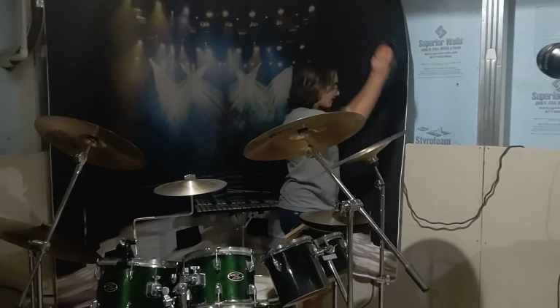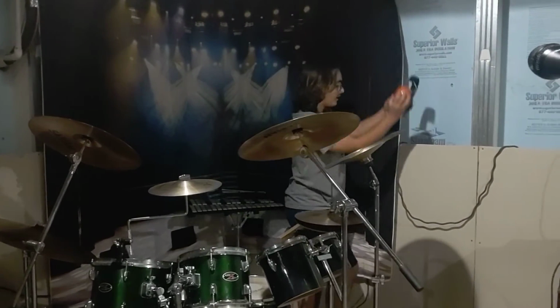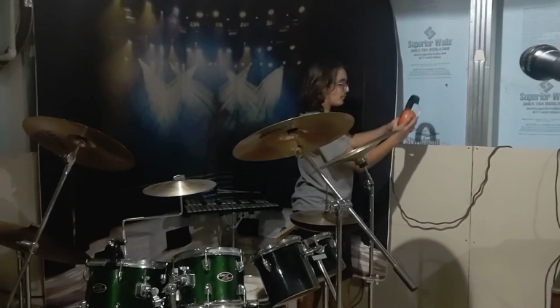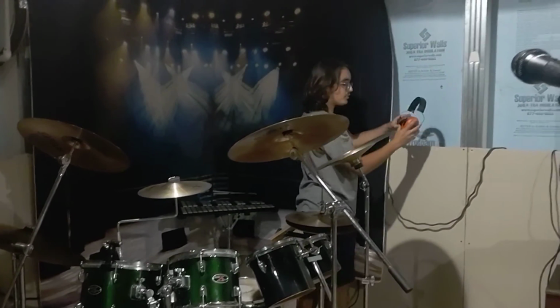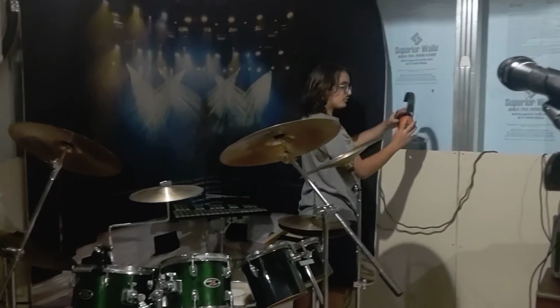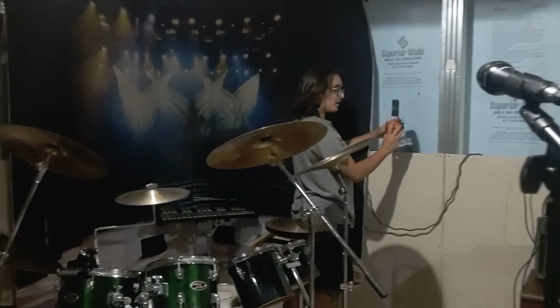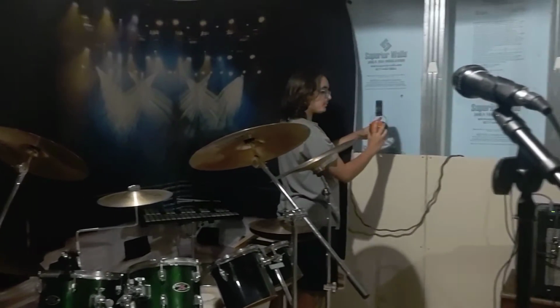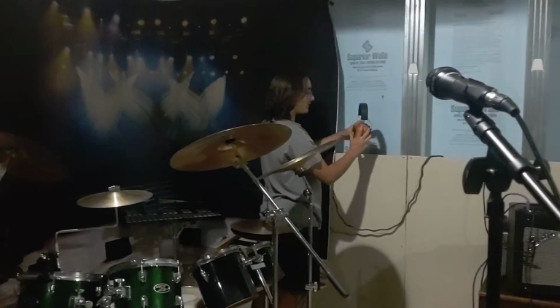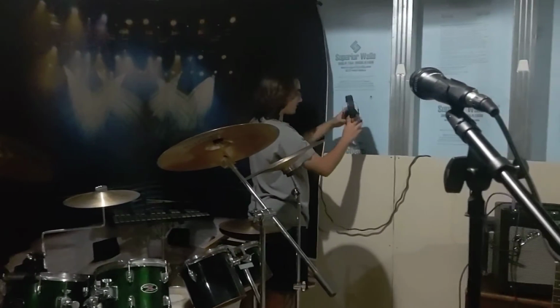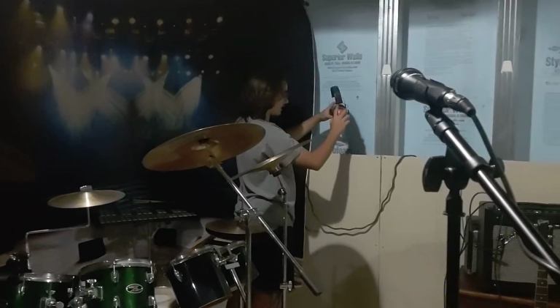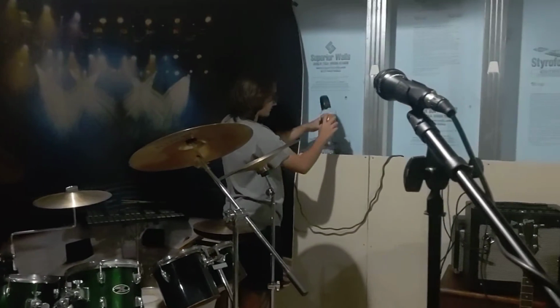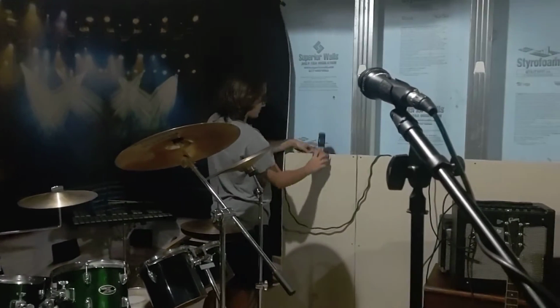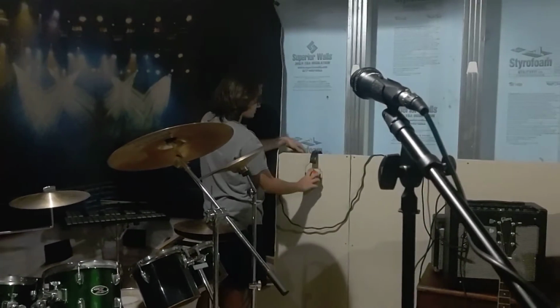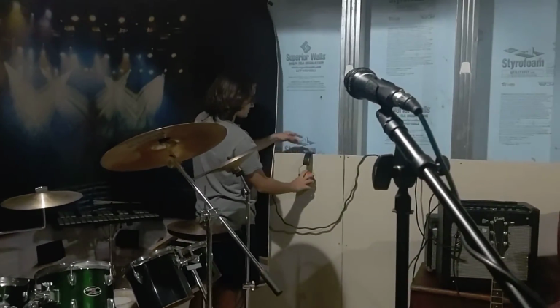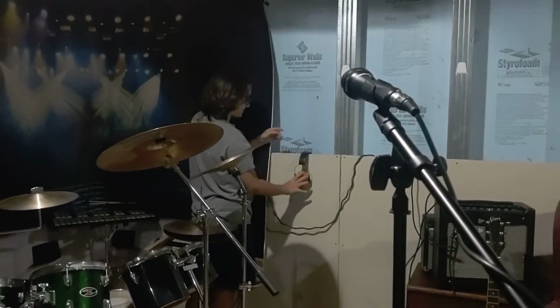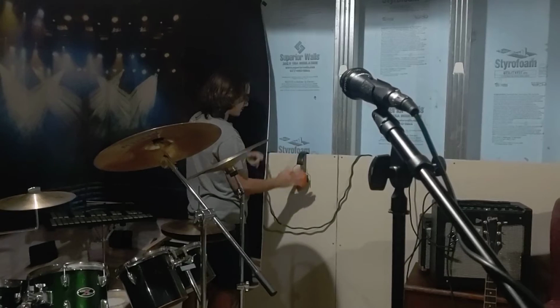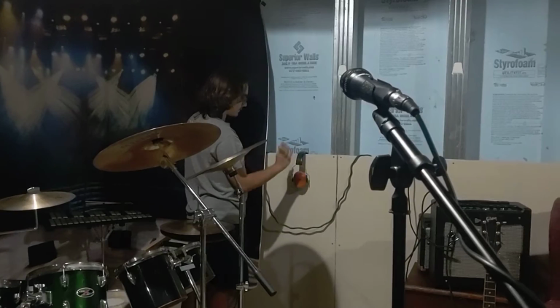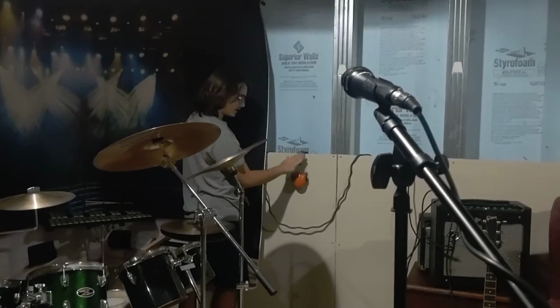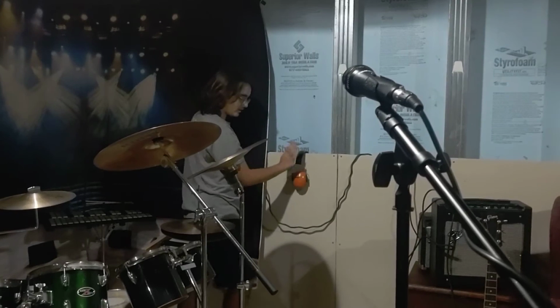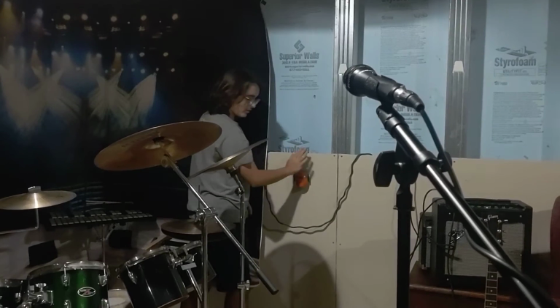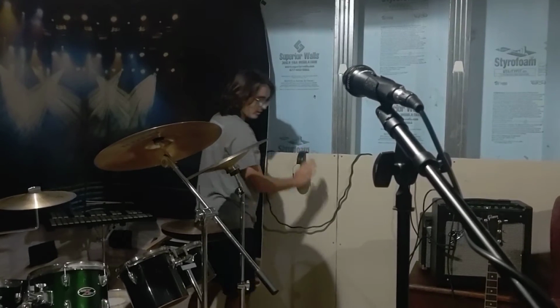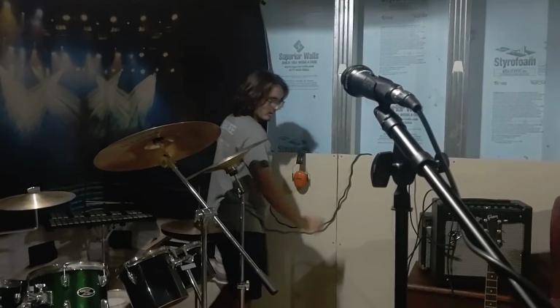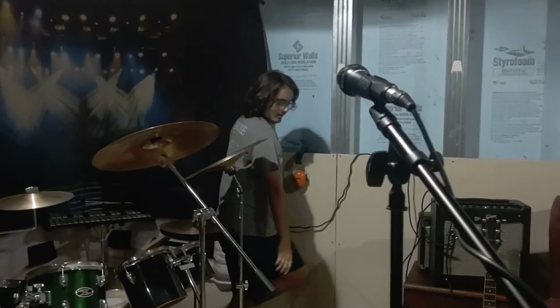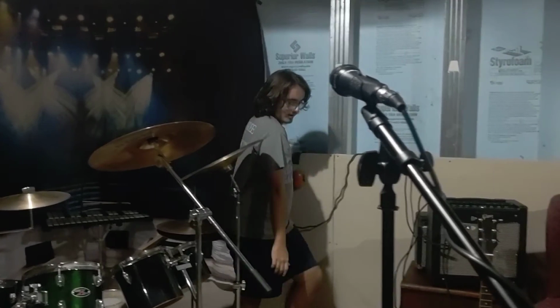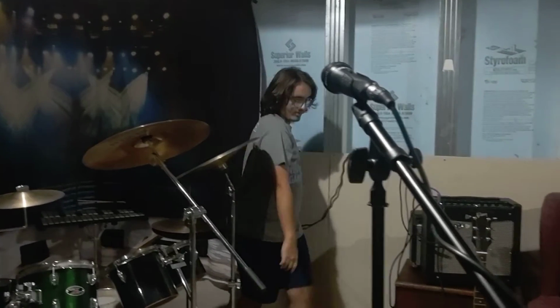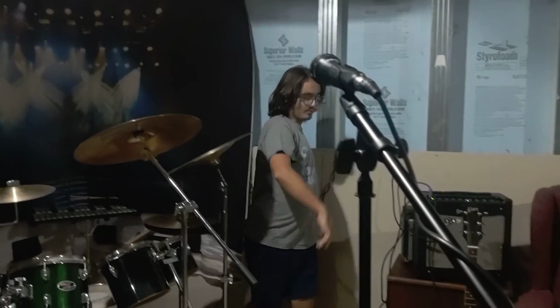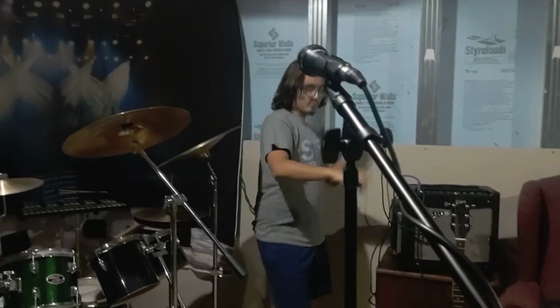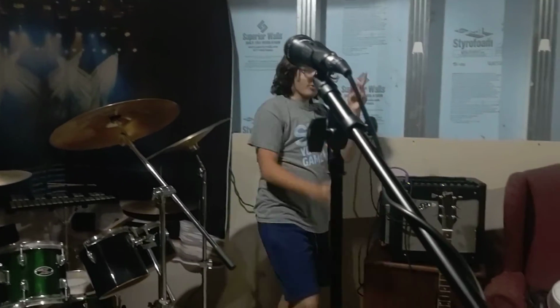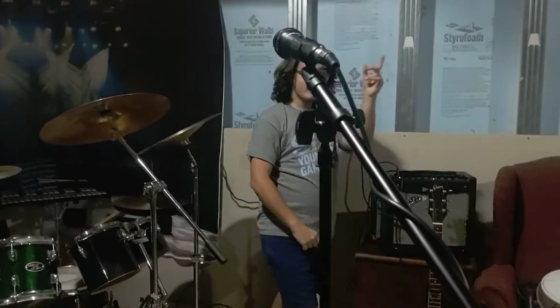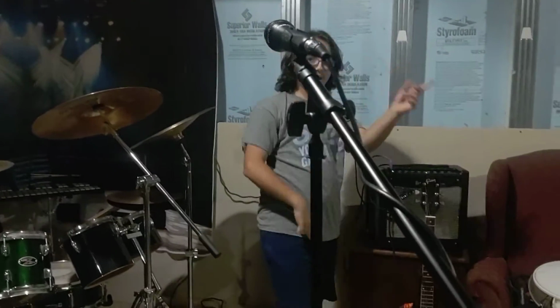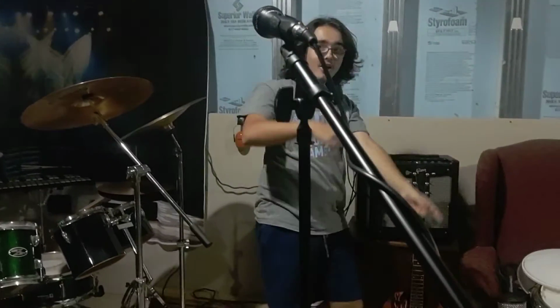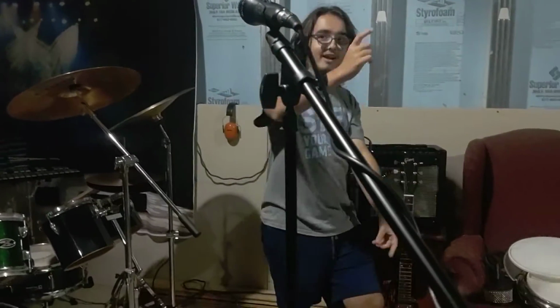When you're done with the headphones, just put them right here, and then we're moving on.